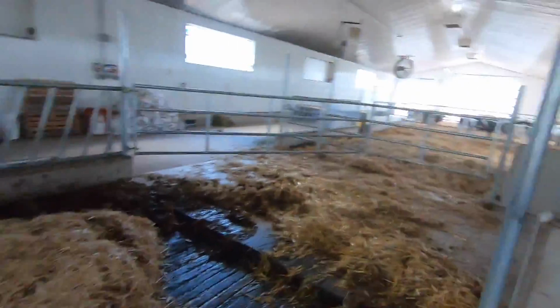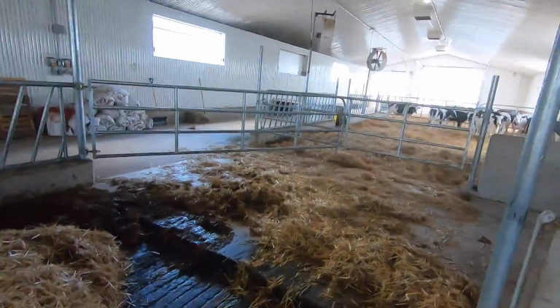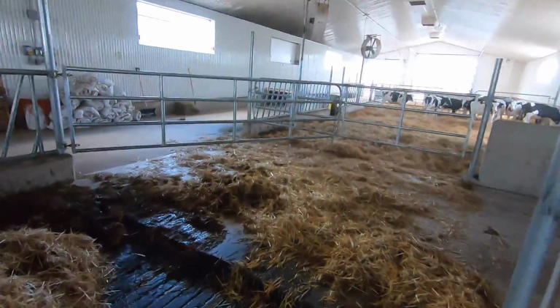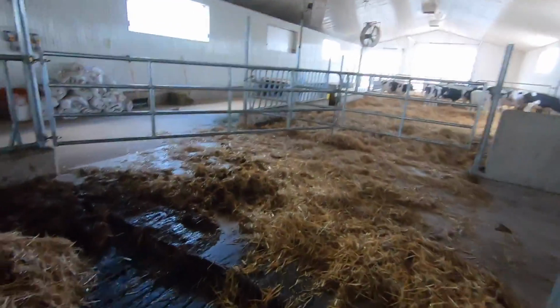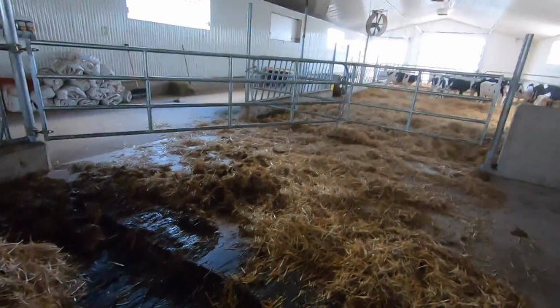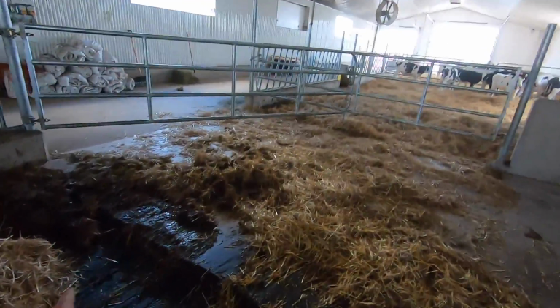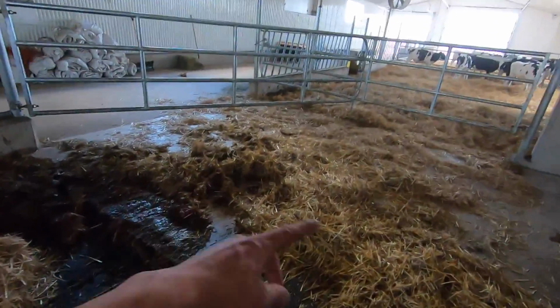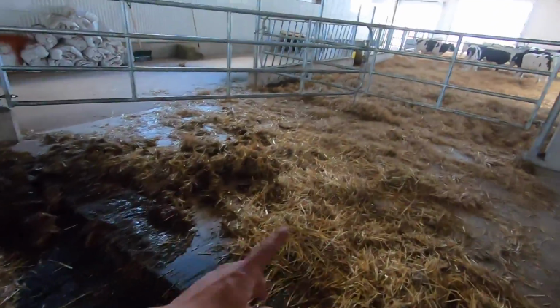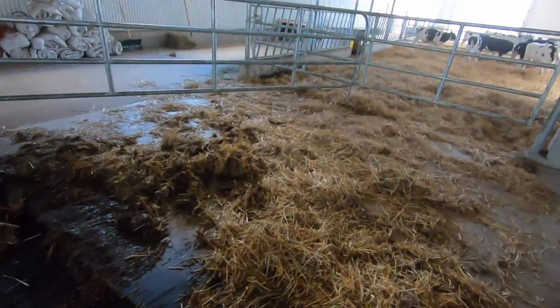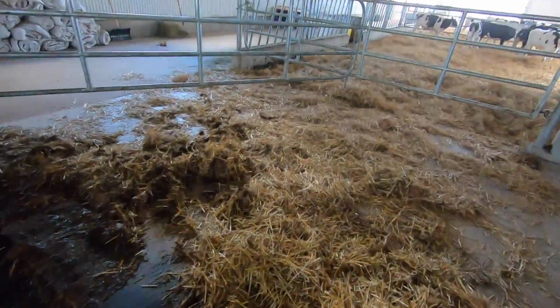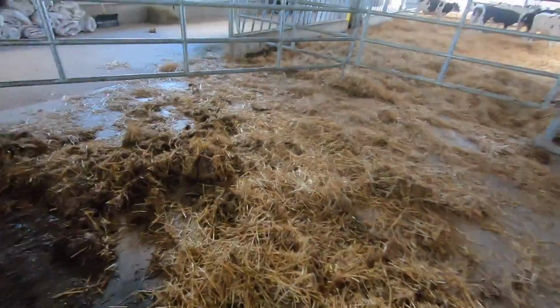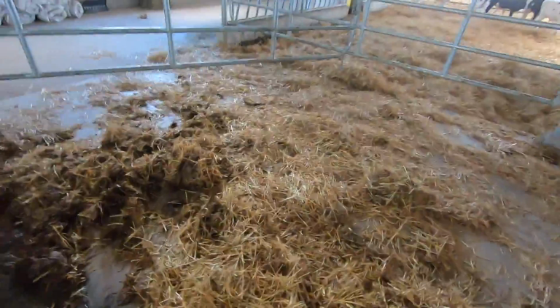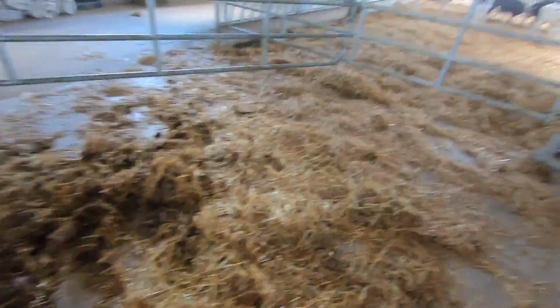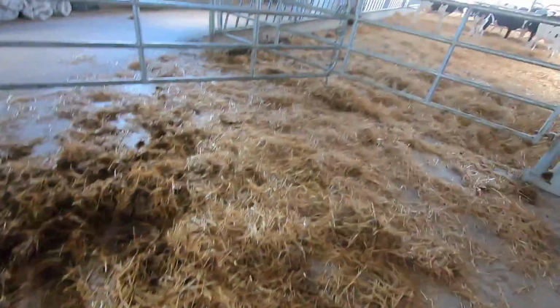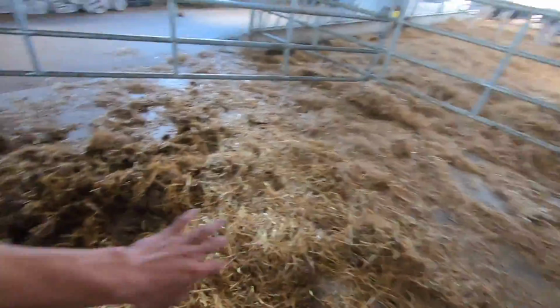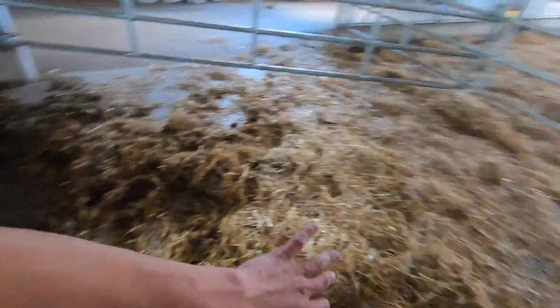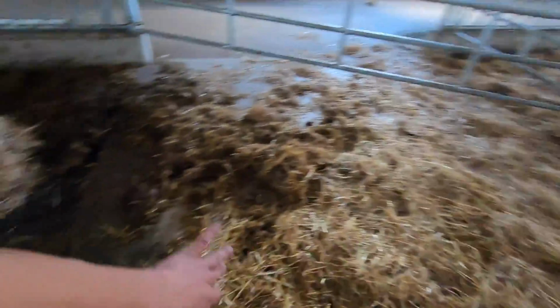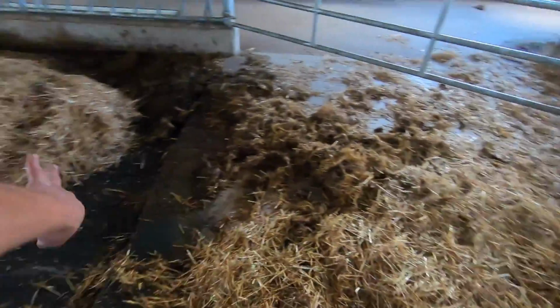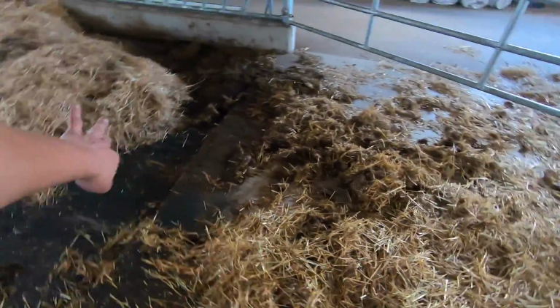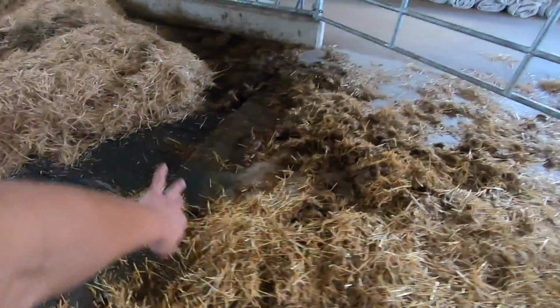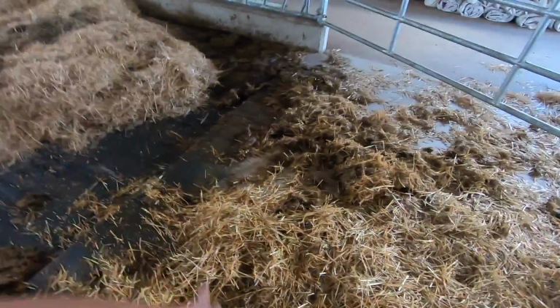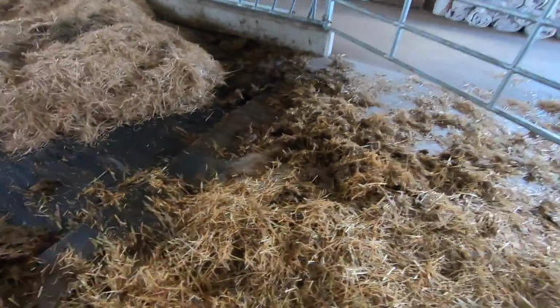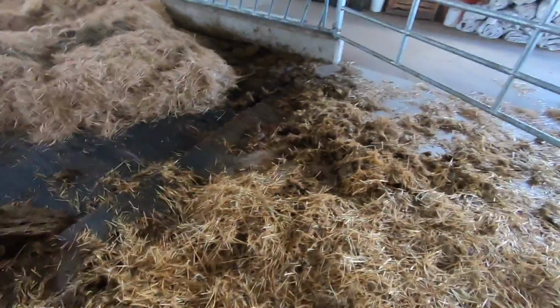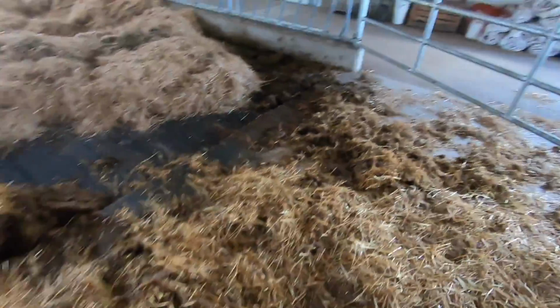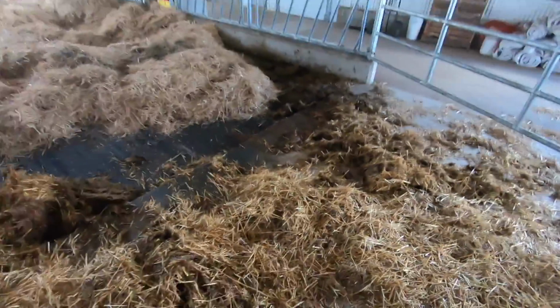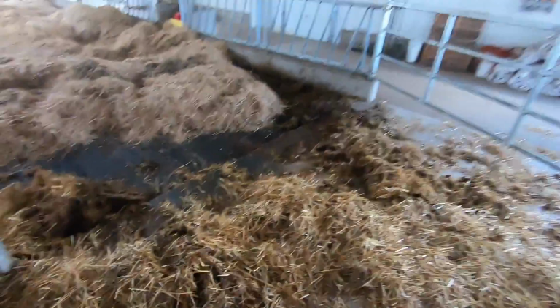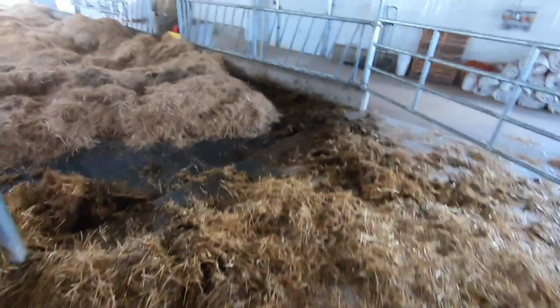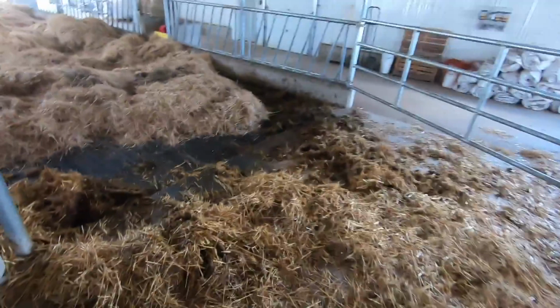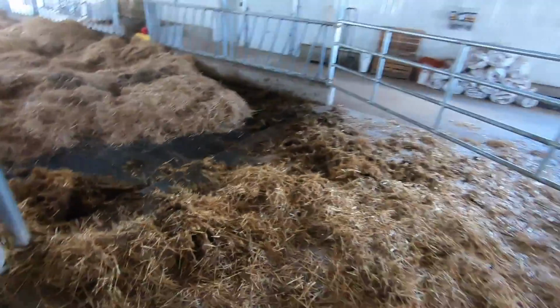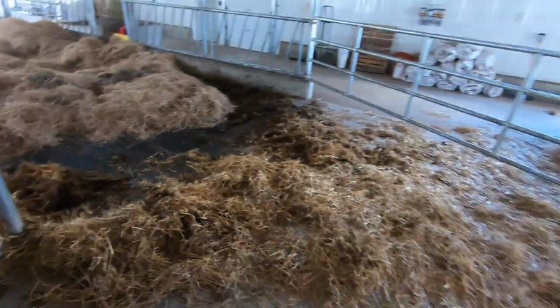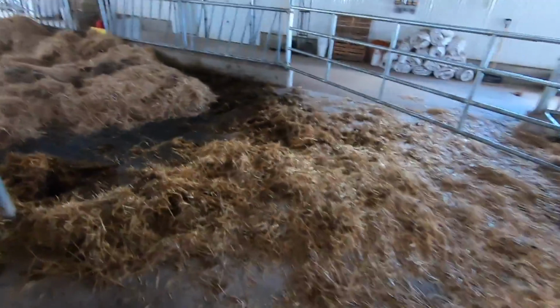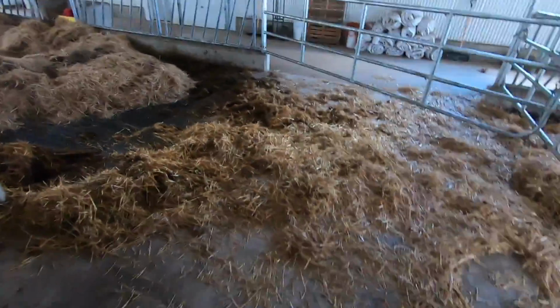And that's another pack cleaned and bedded. I'm just going to clean this stuff up here, scrape it off into the edge — don't want to leave this mess here.